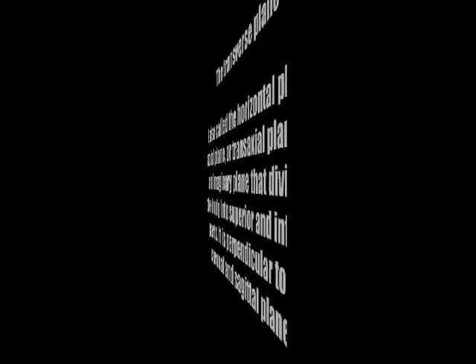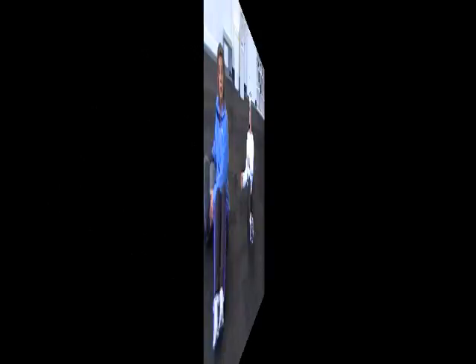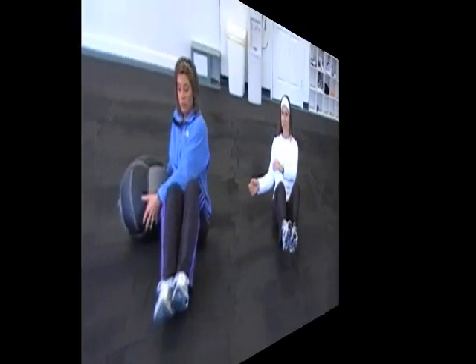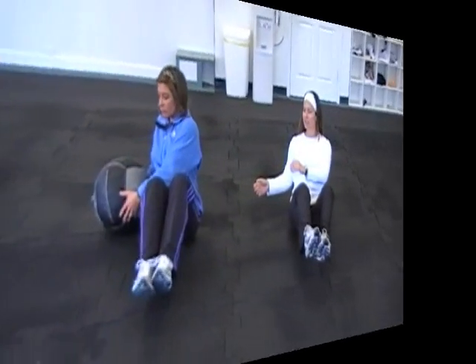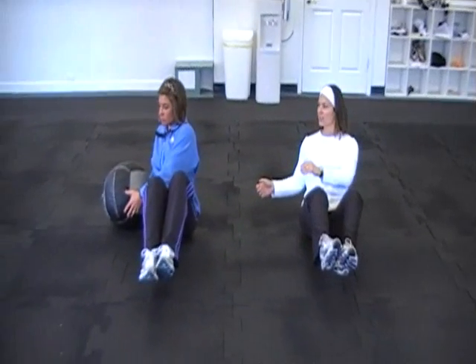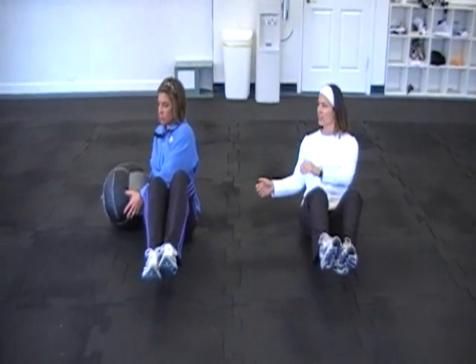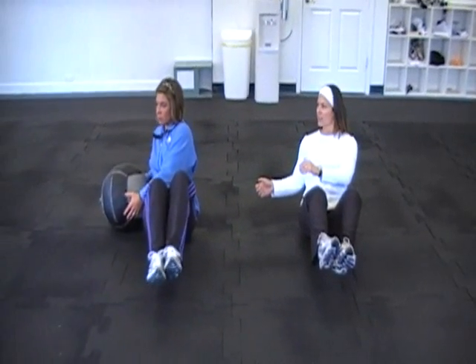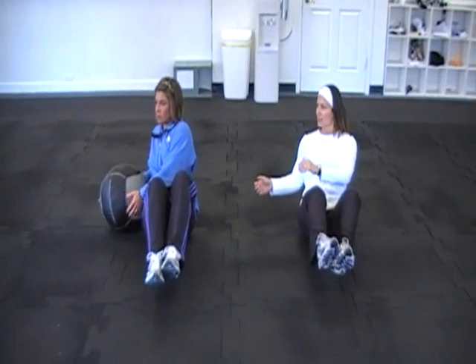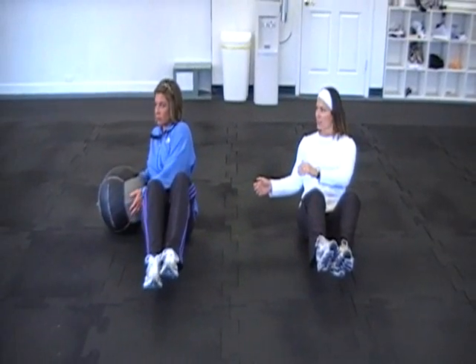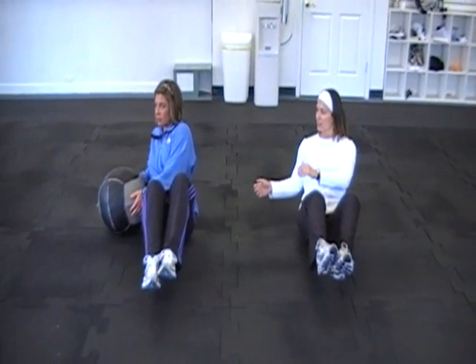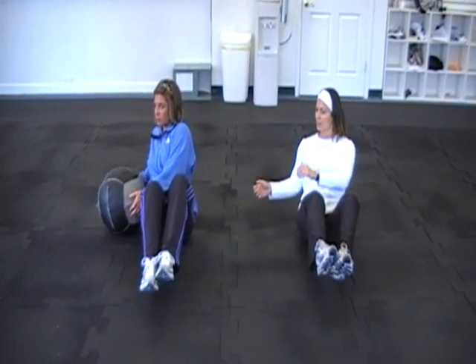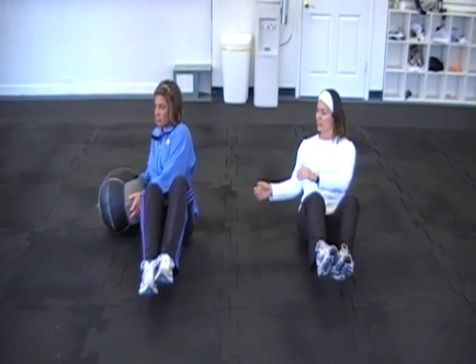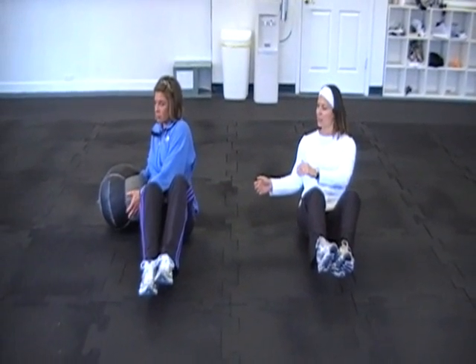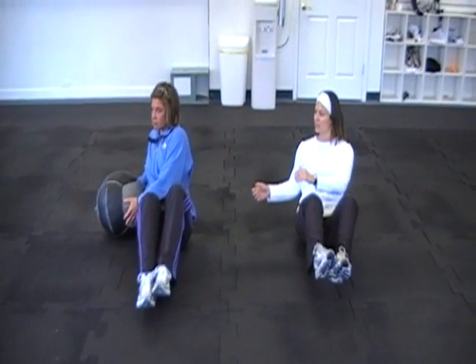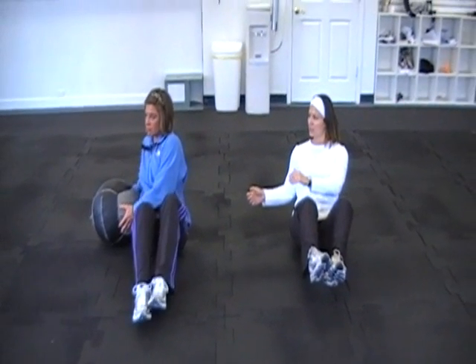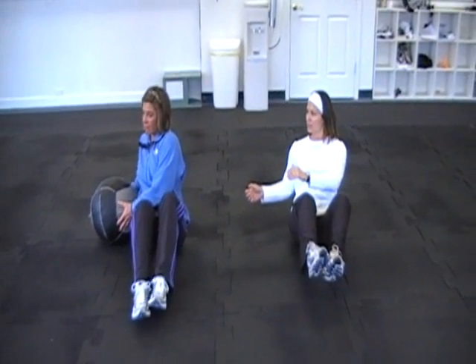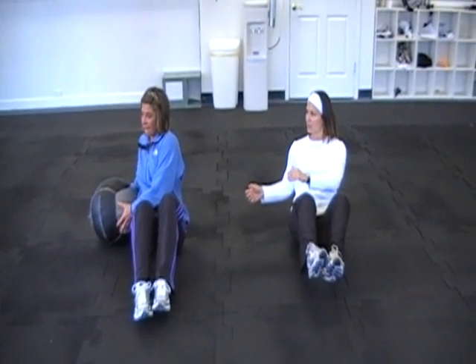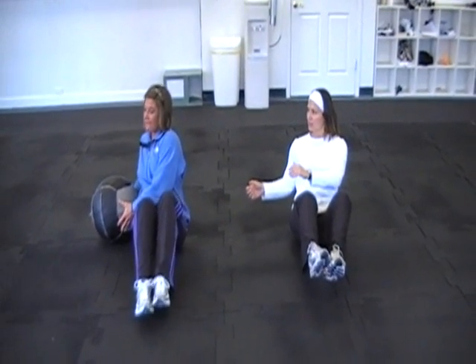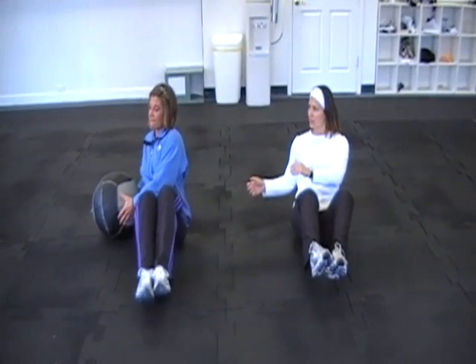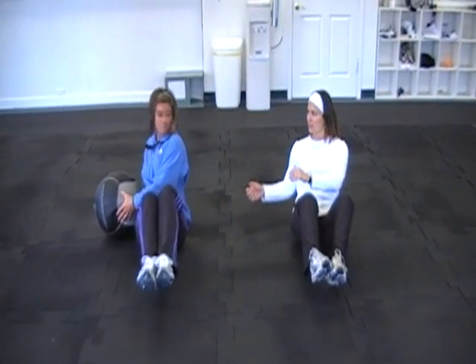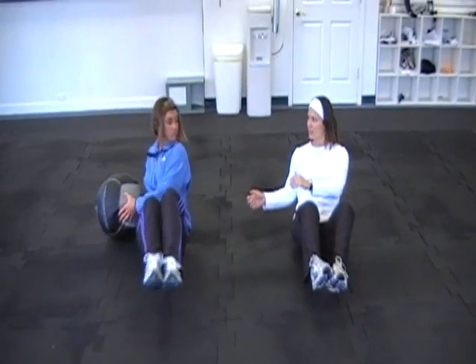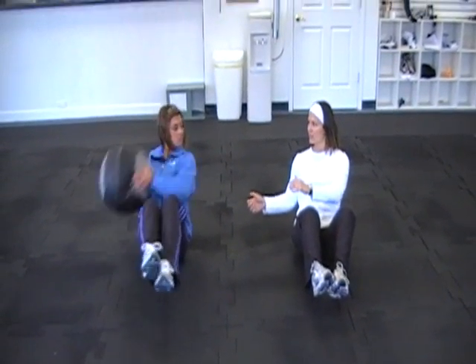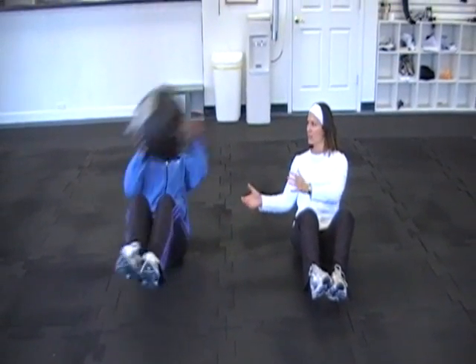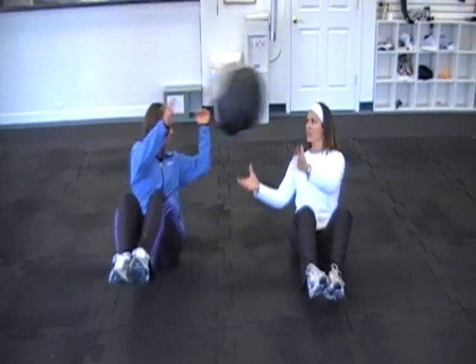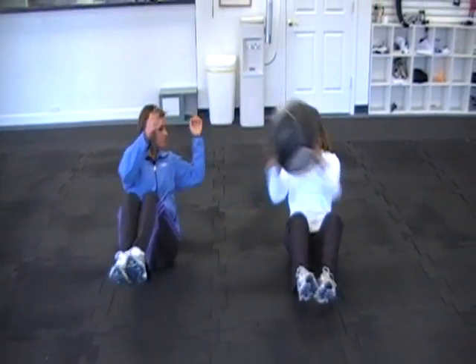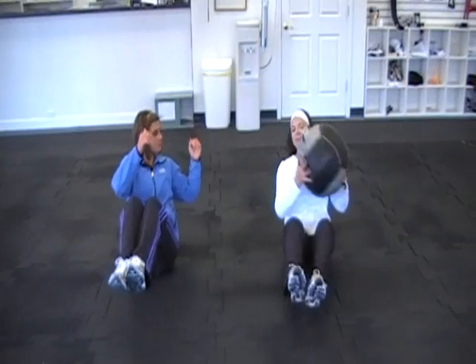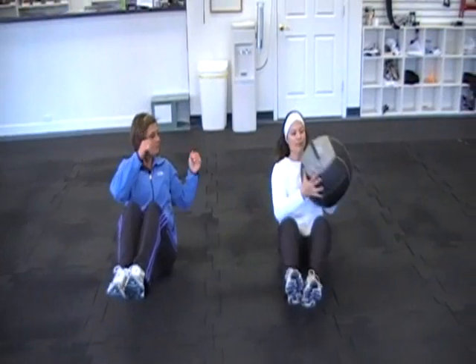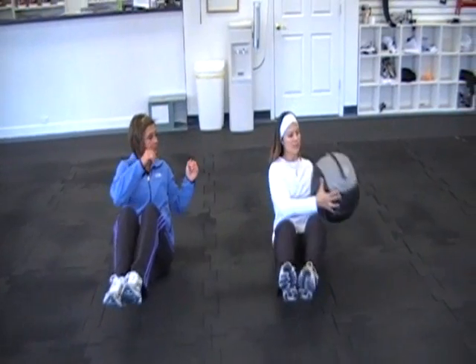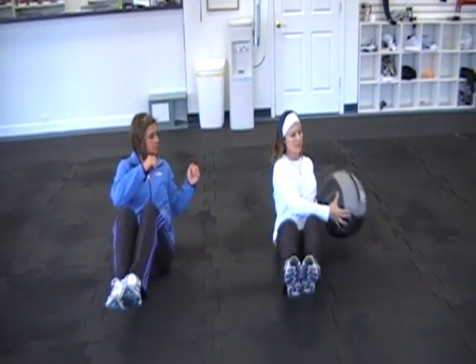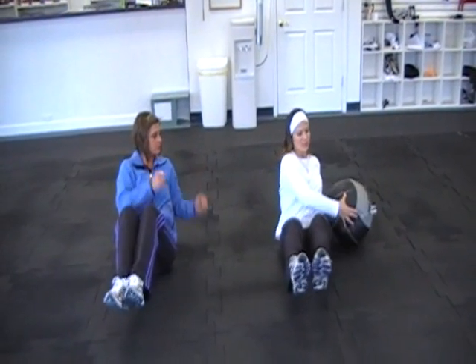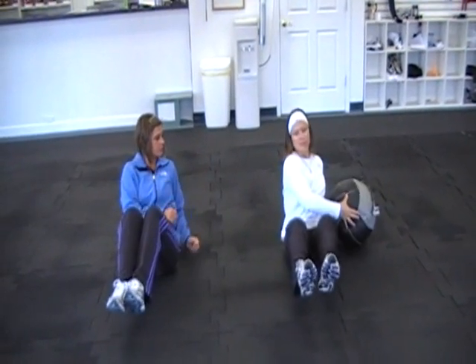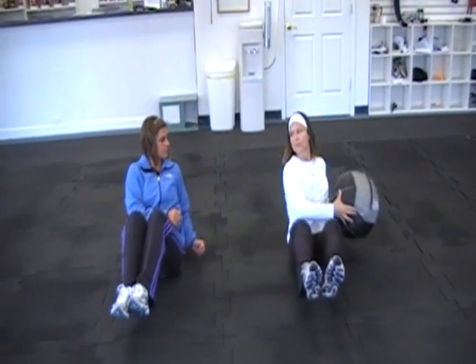Now we're going to do partner tosses, rotating through the core.